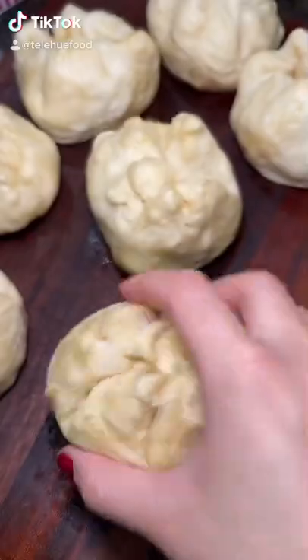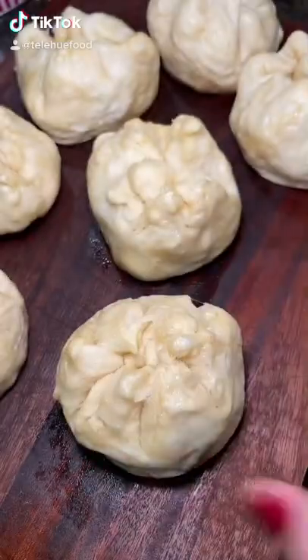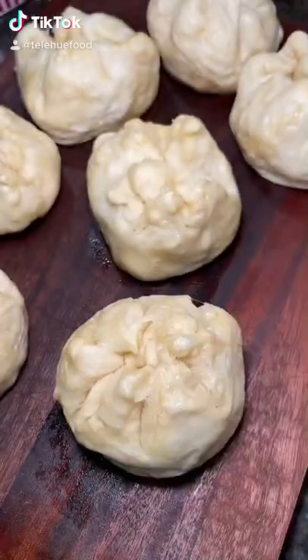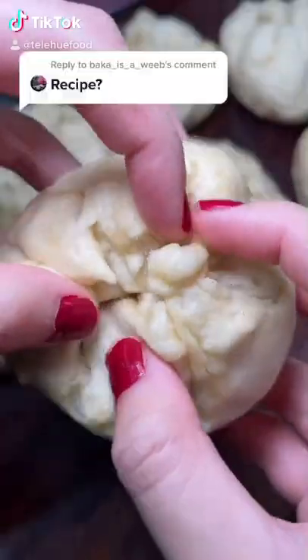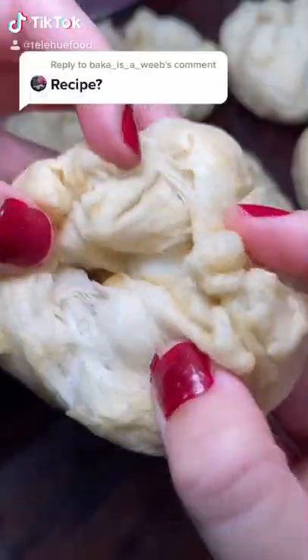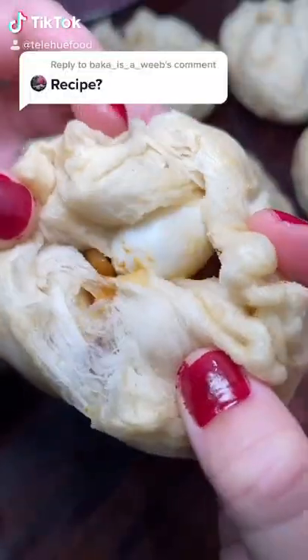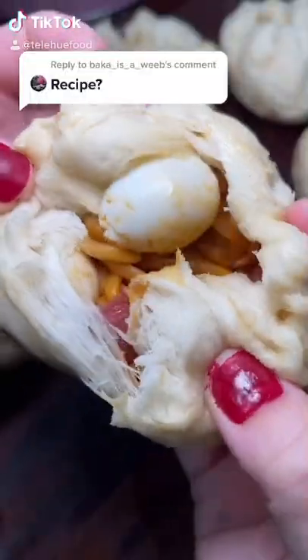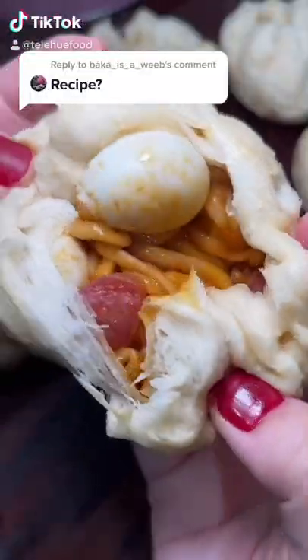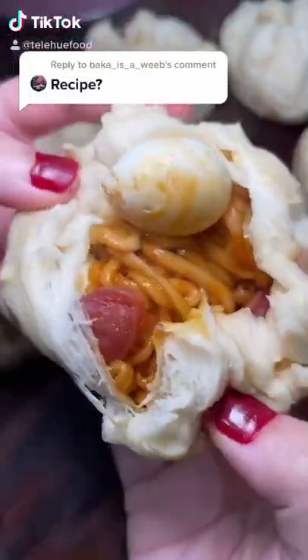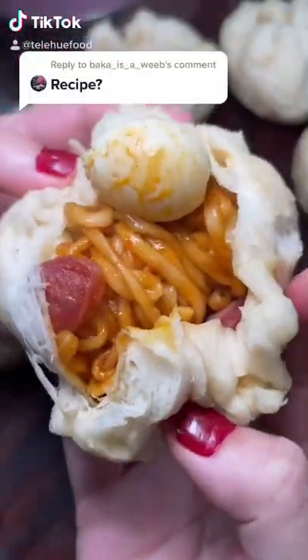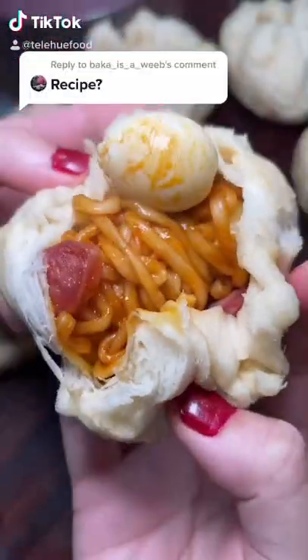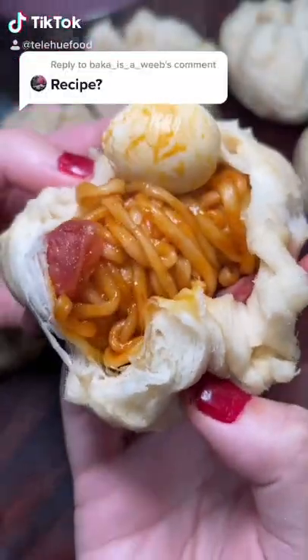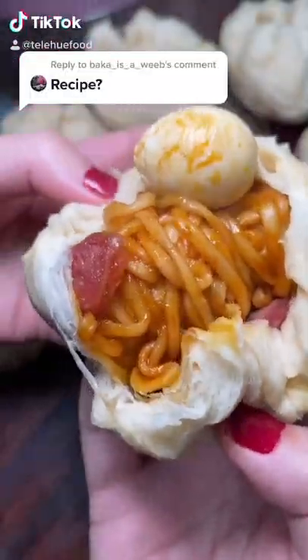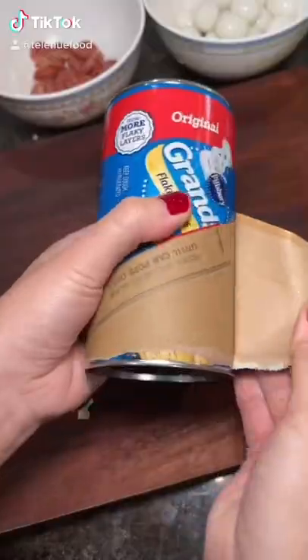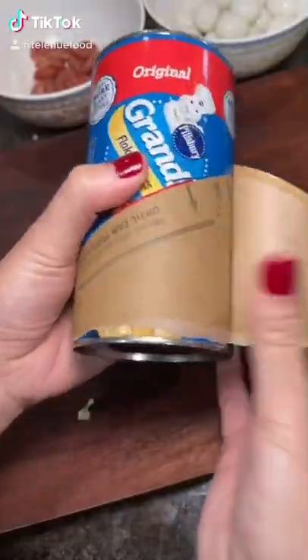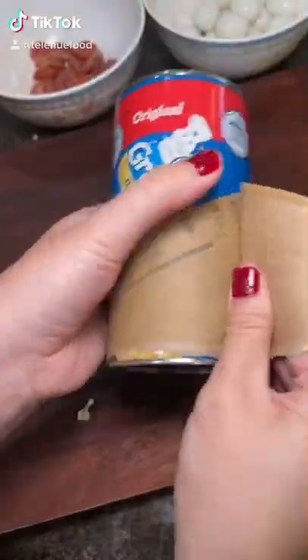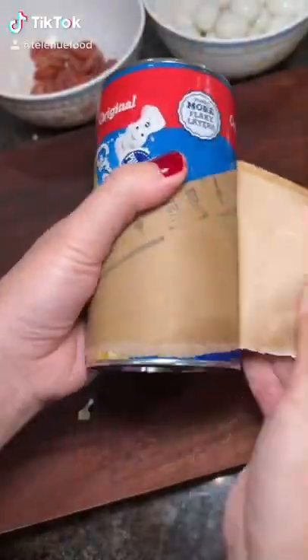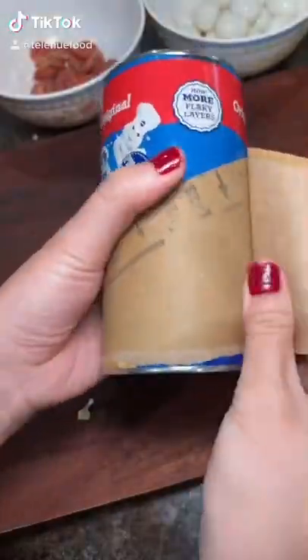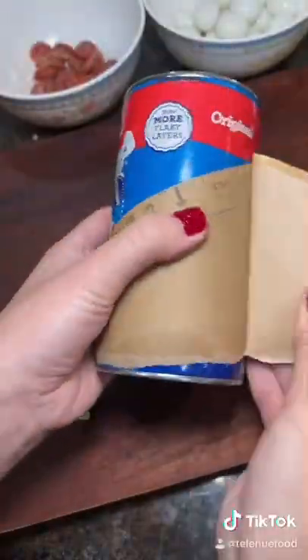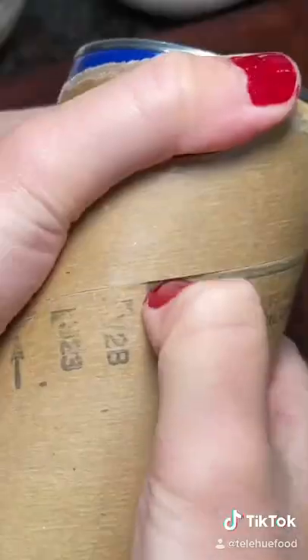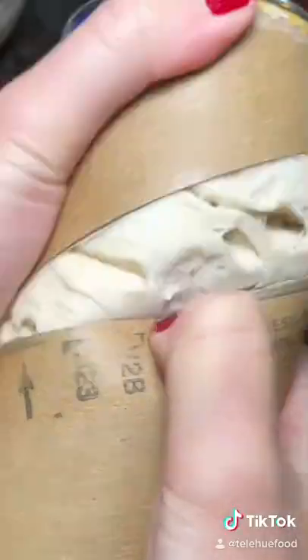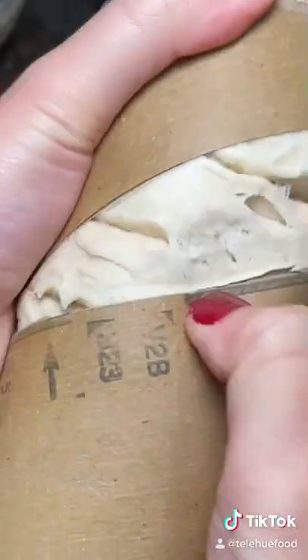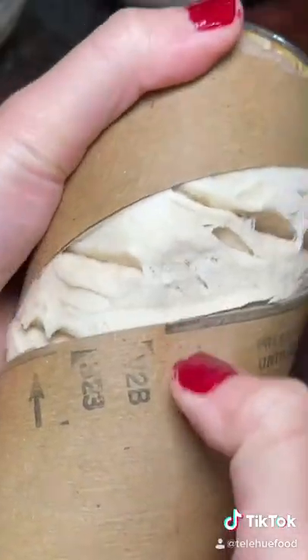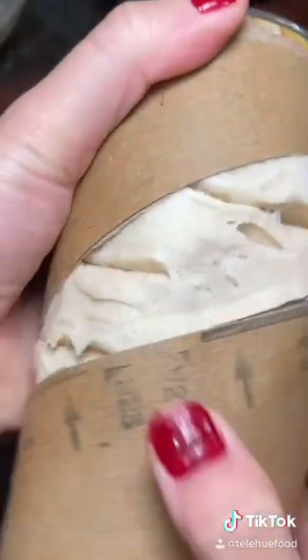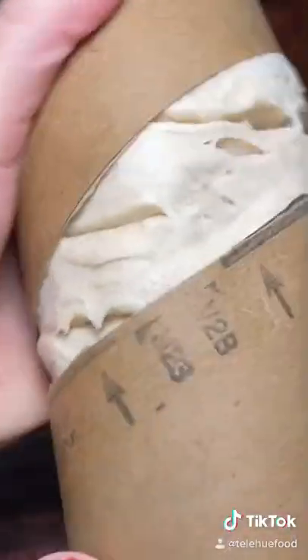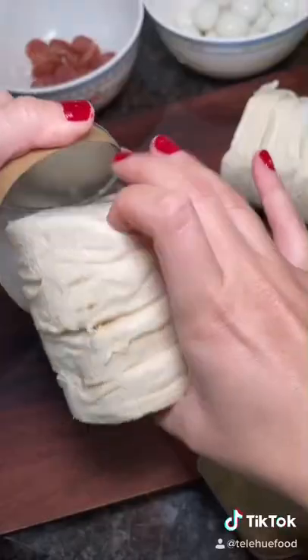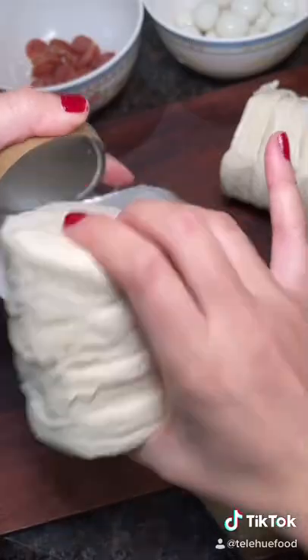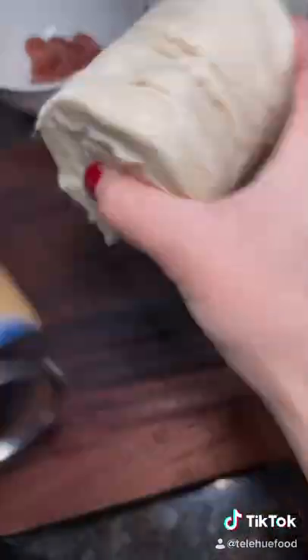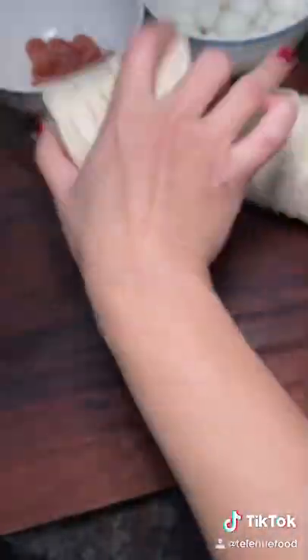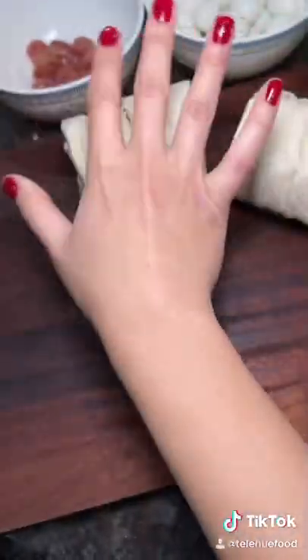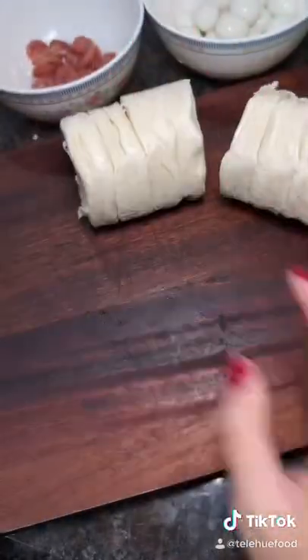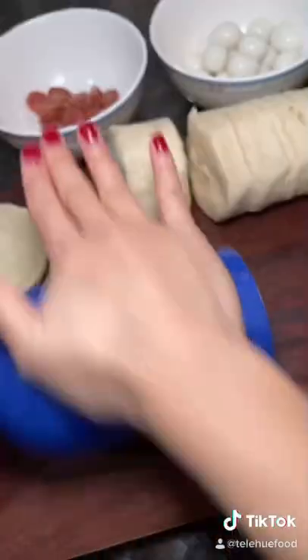How I made Ramen Bun Bao using Pillsbury biscuit dough. My brother suggested I use the dough because he saw it trending earlier this year.